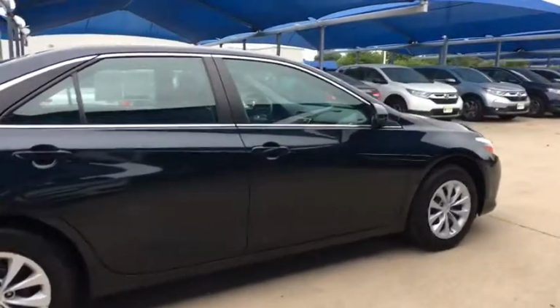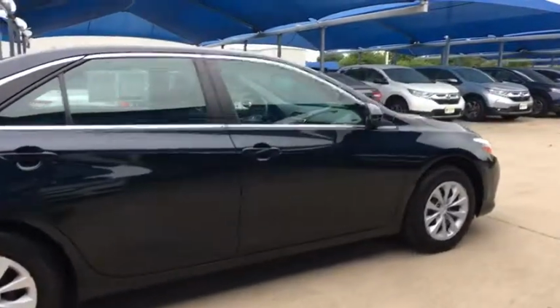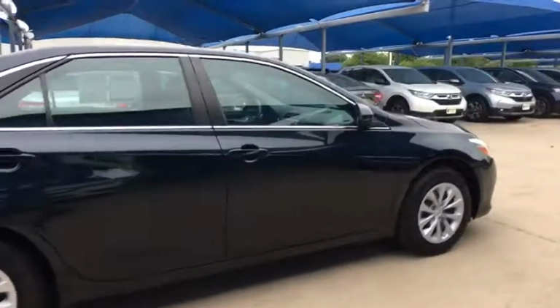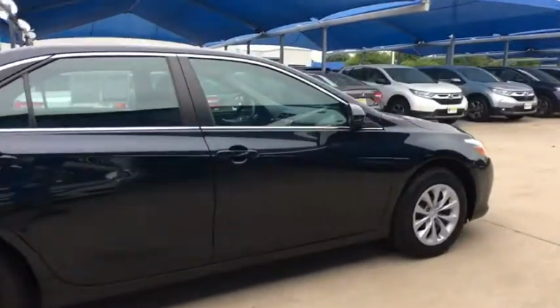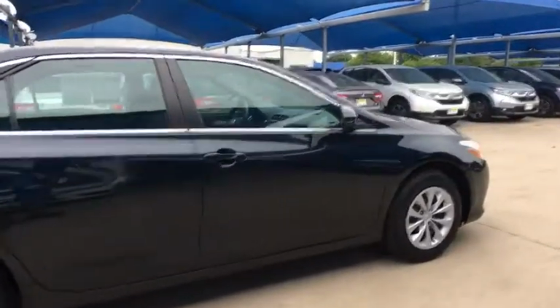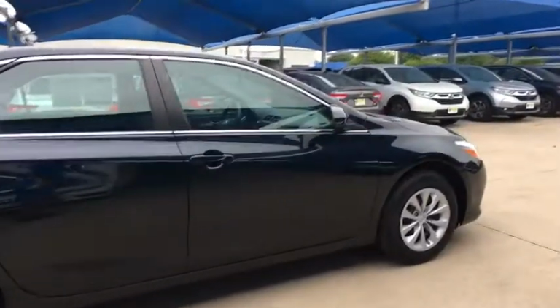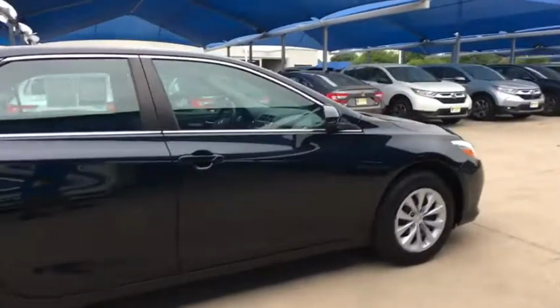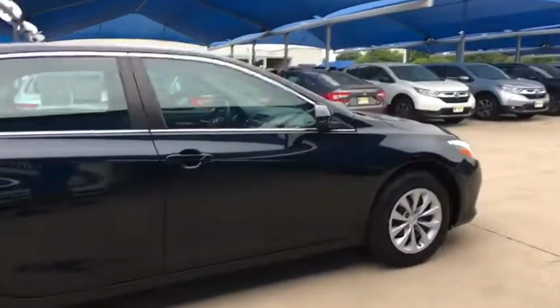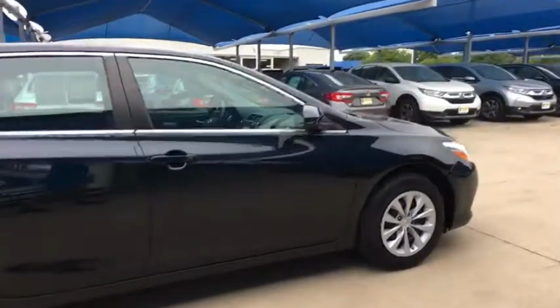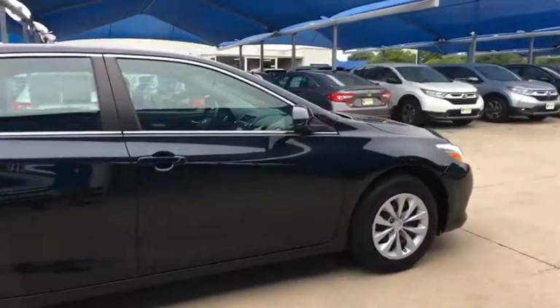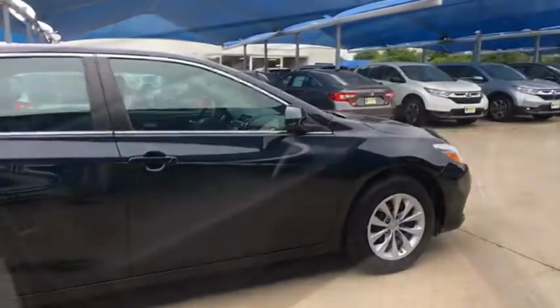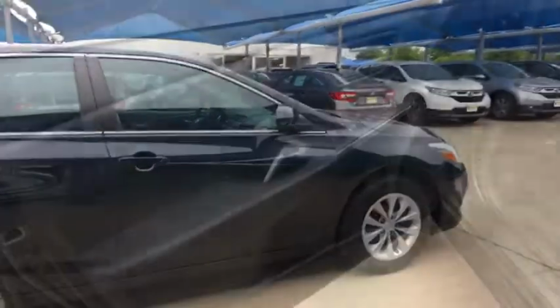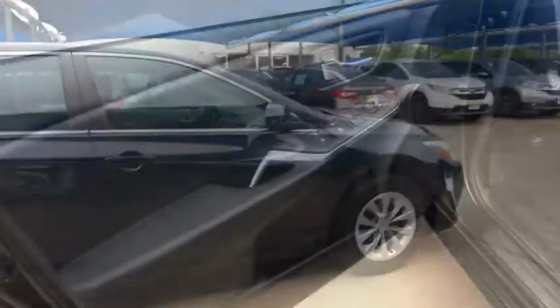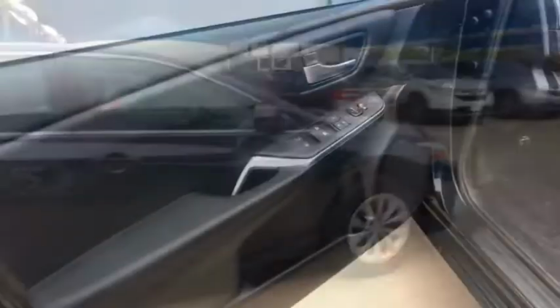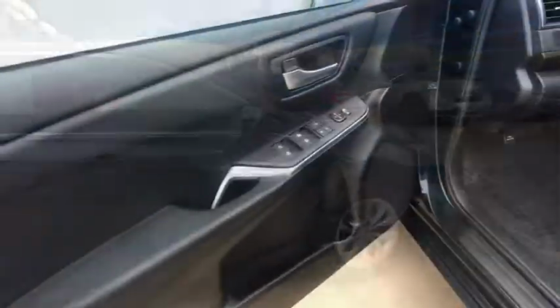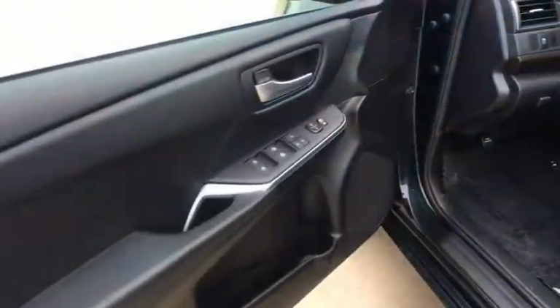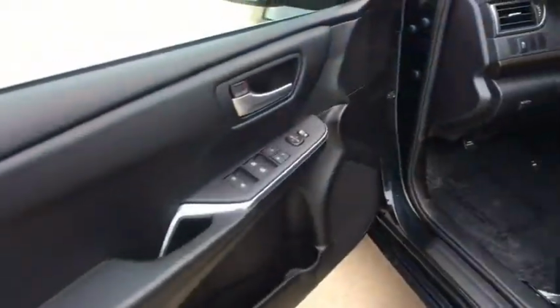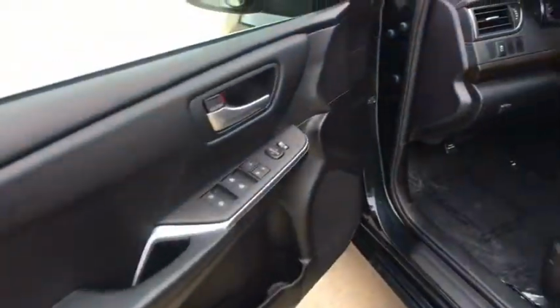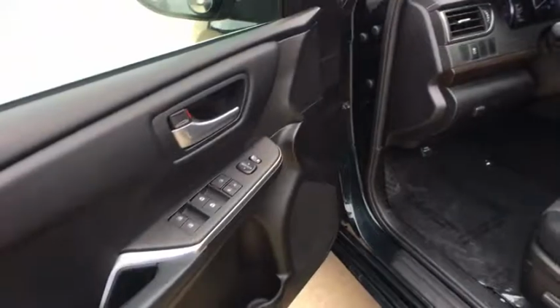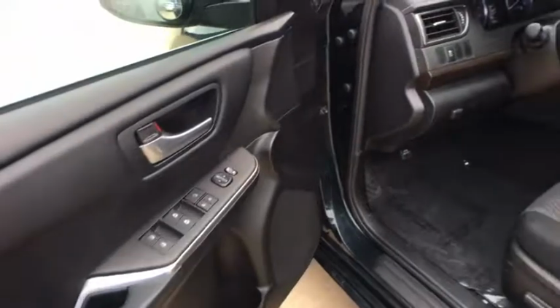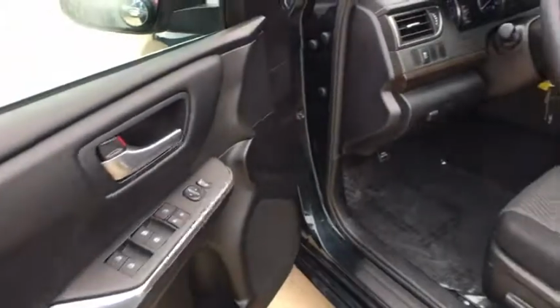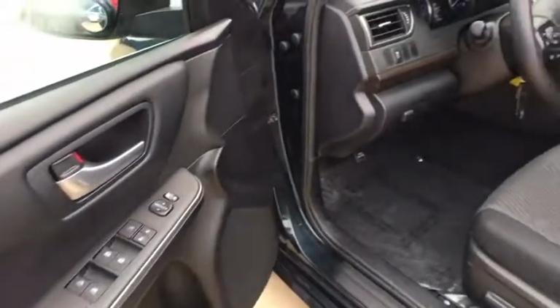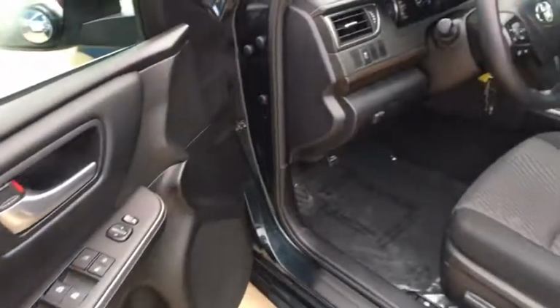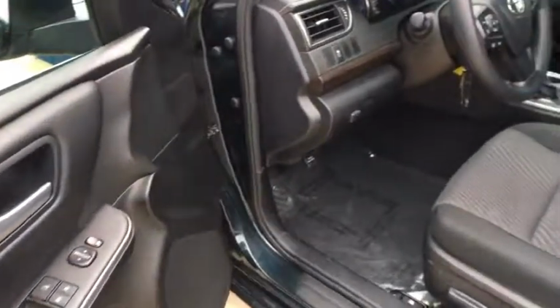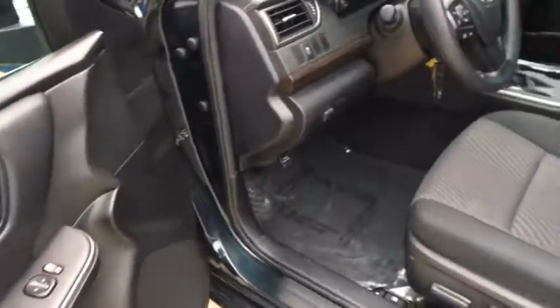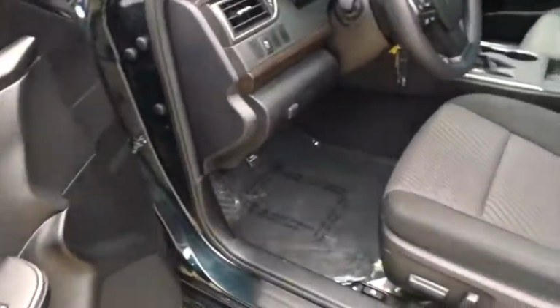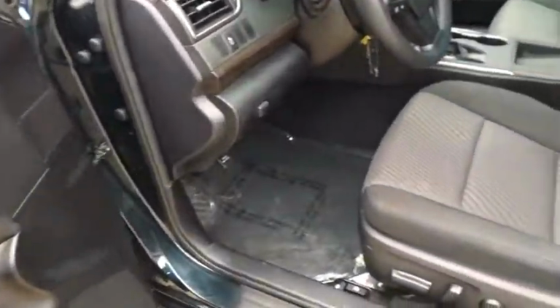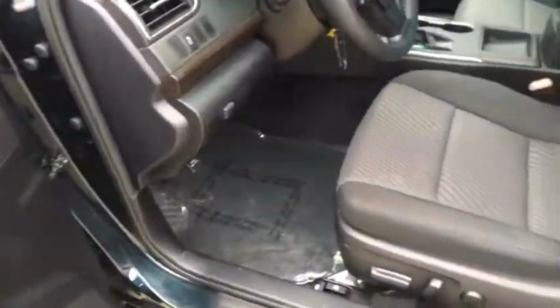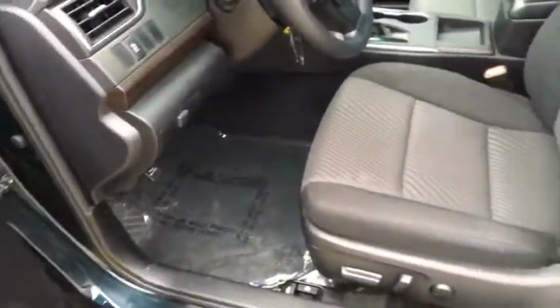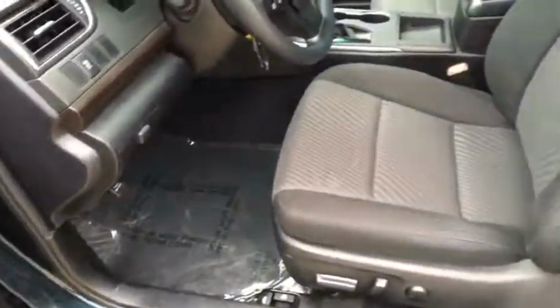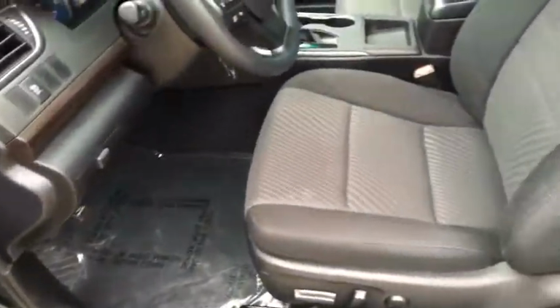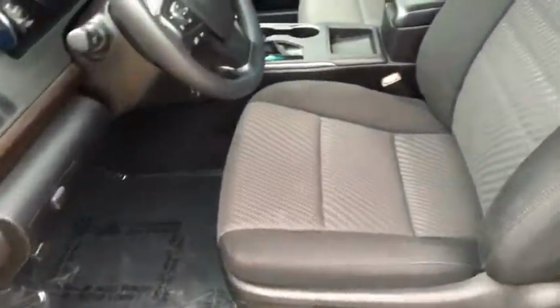Power driver's seat. Front reading lamps. Driver vanity mirror. Come take a test drive today.